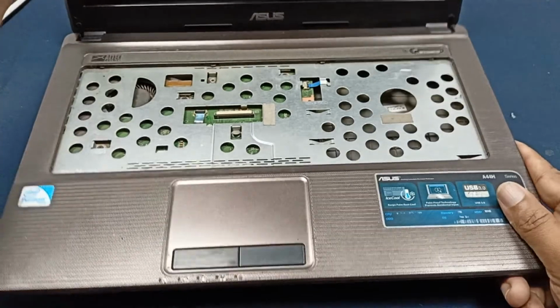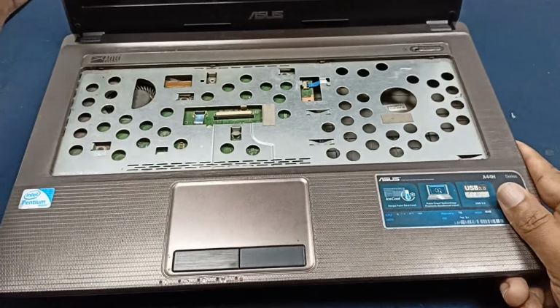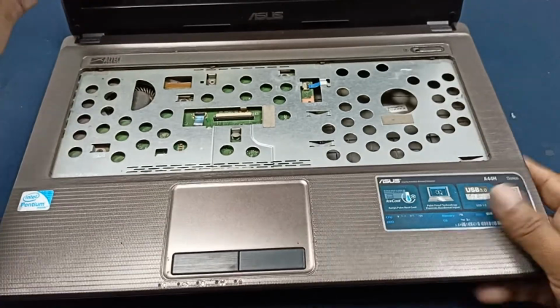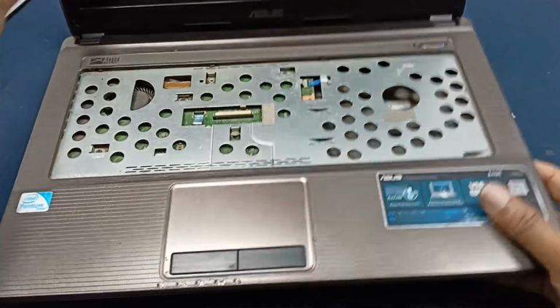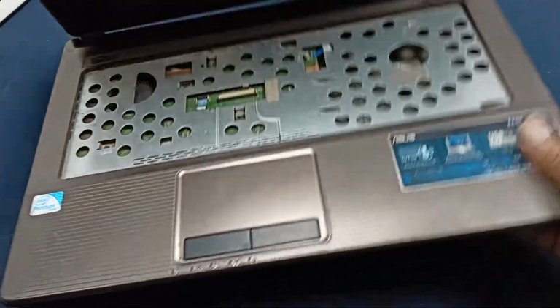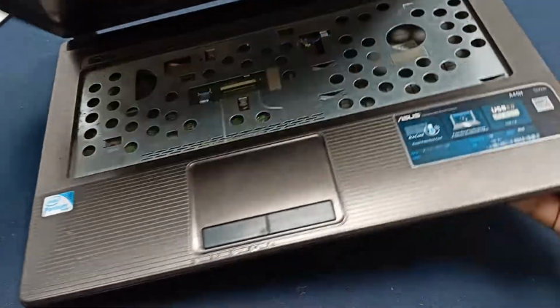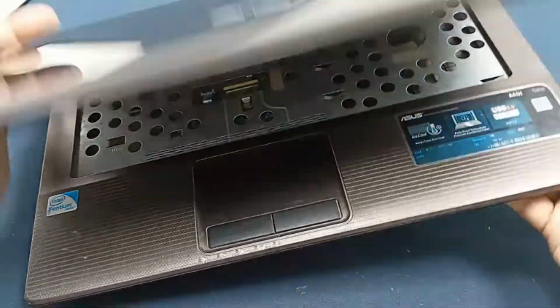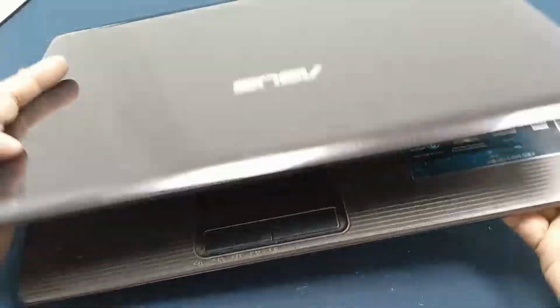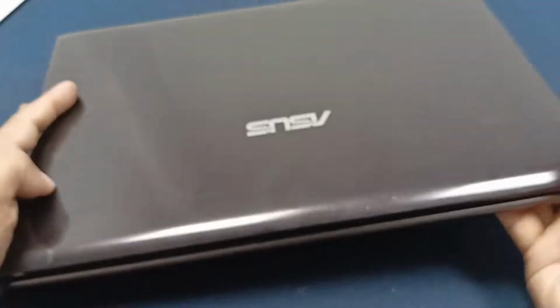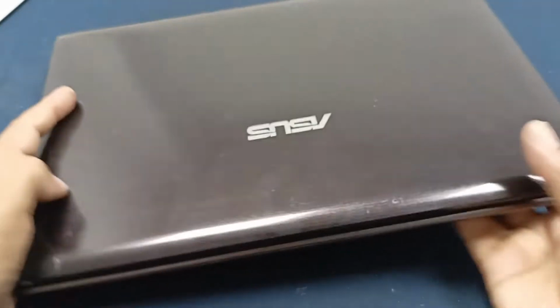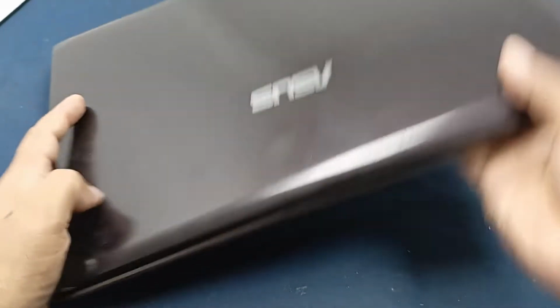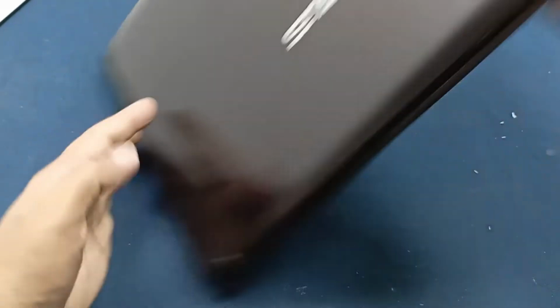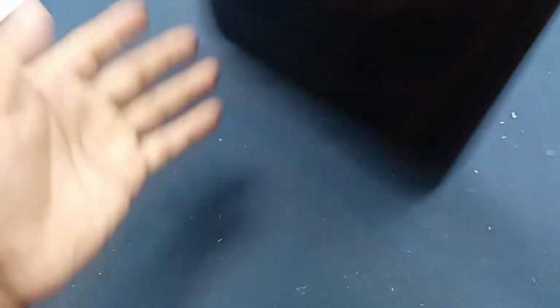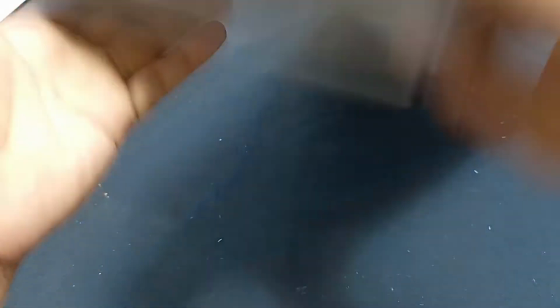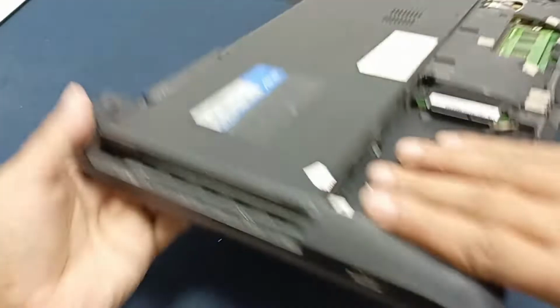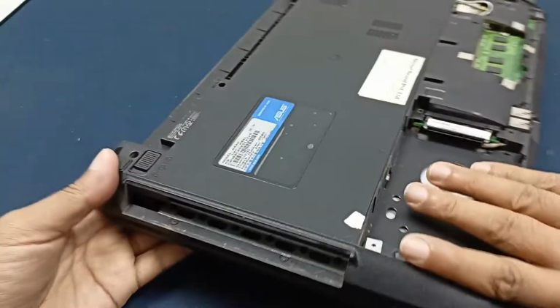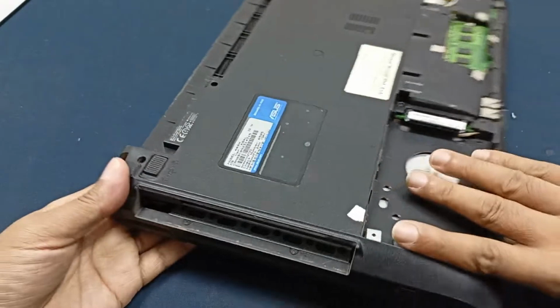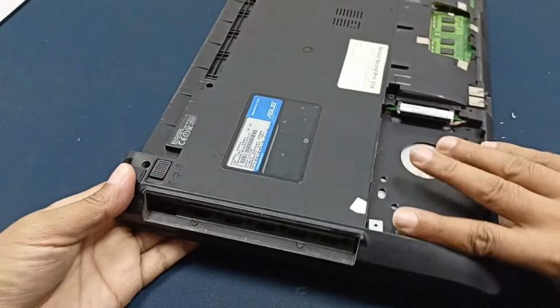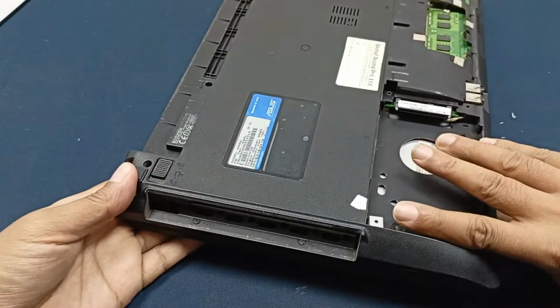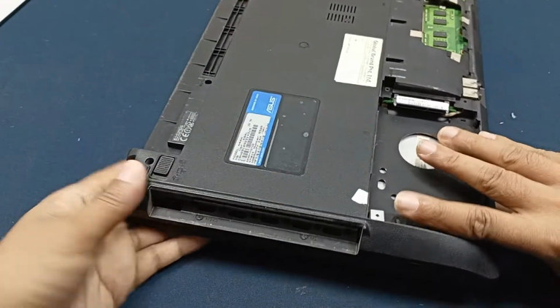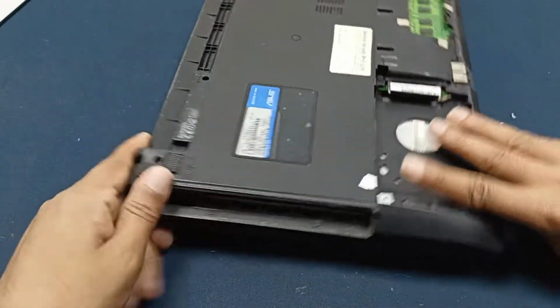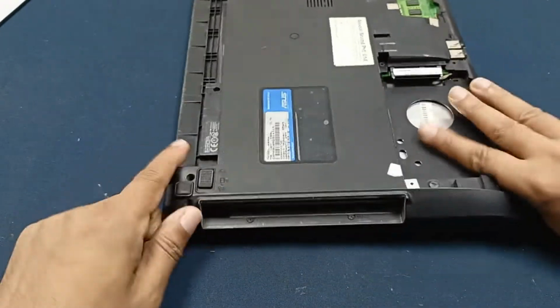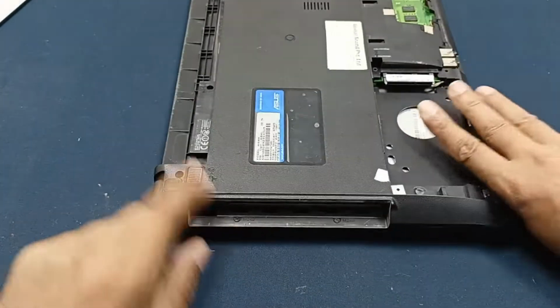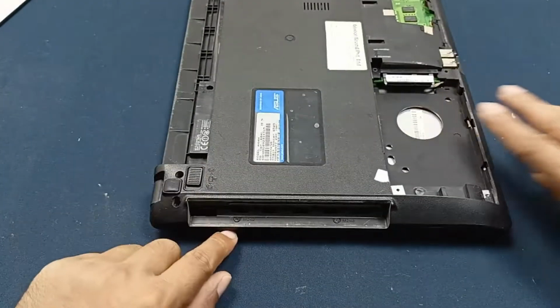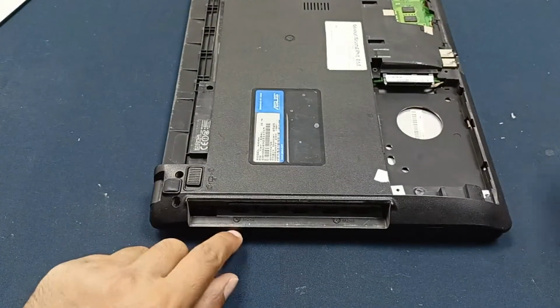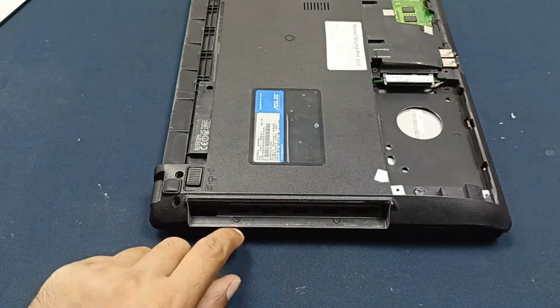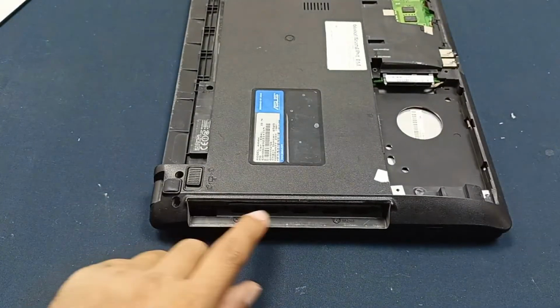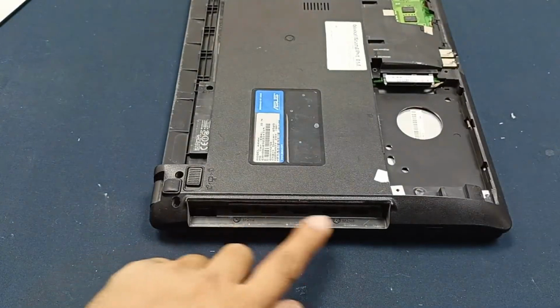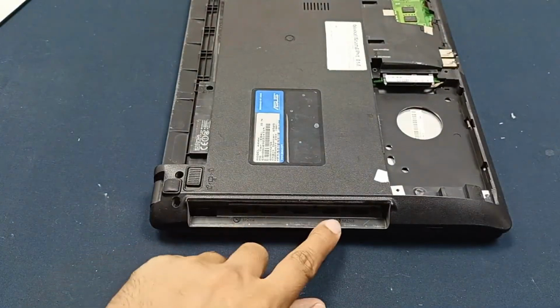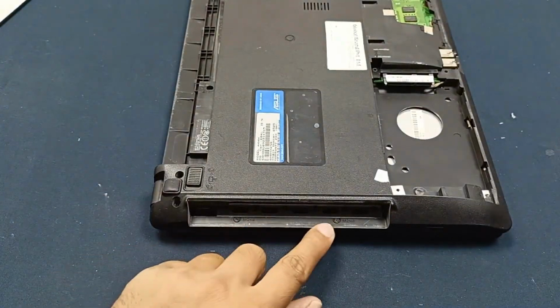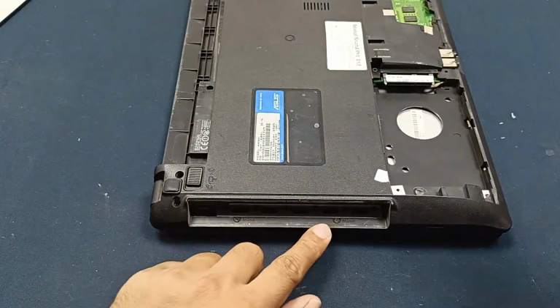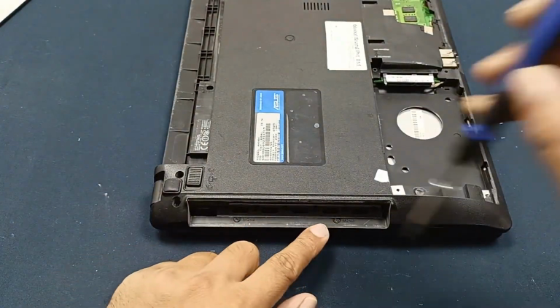Now all the screws are open and here are the two screws. Let's go.